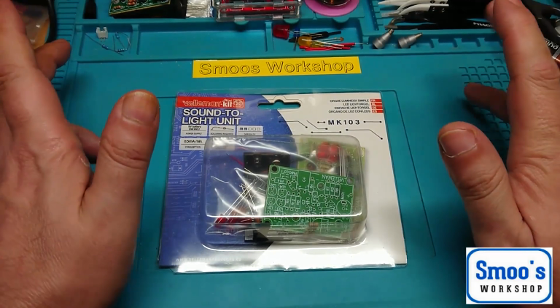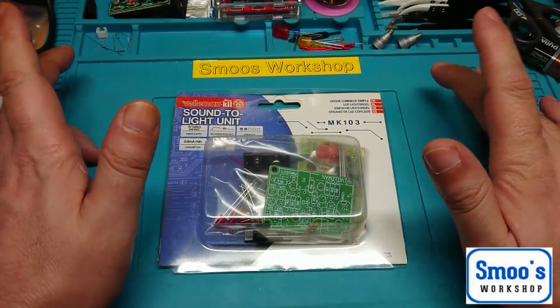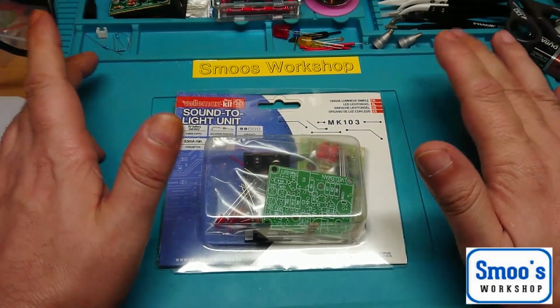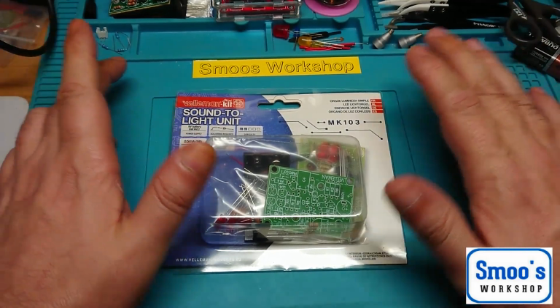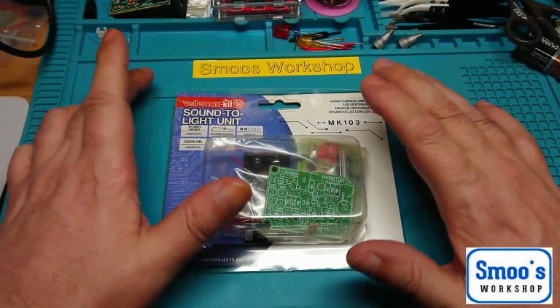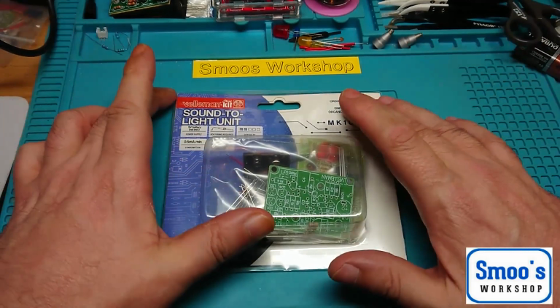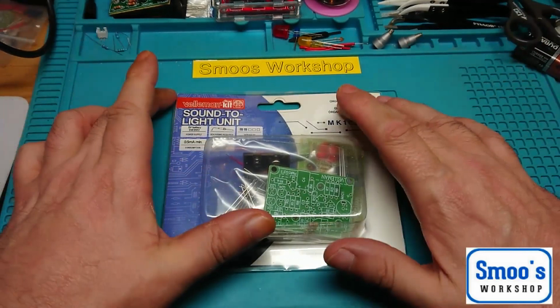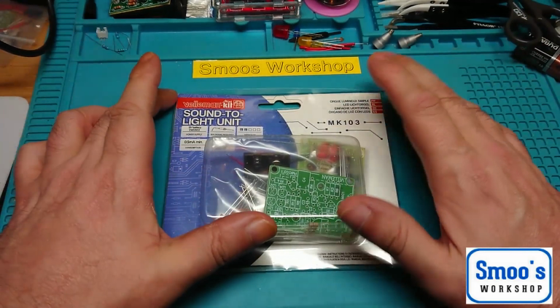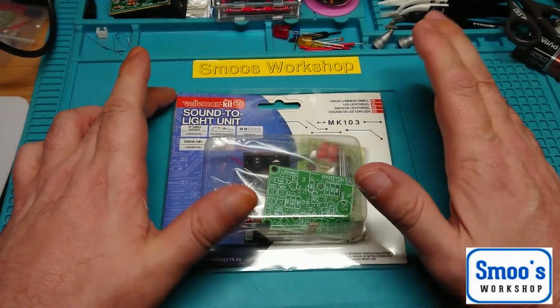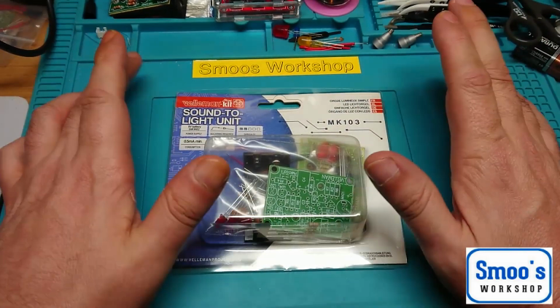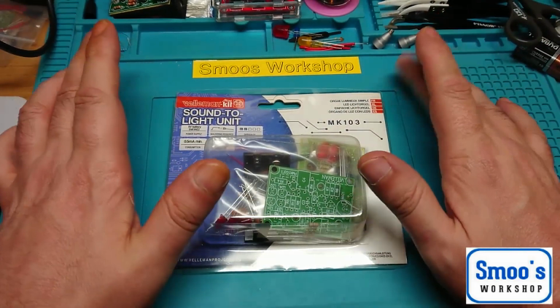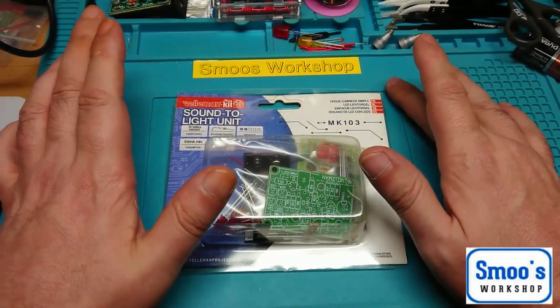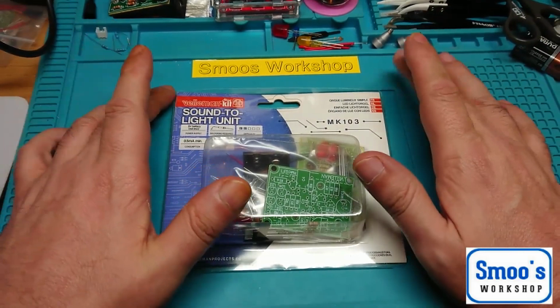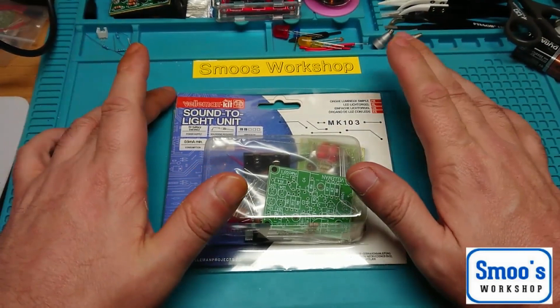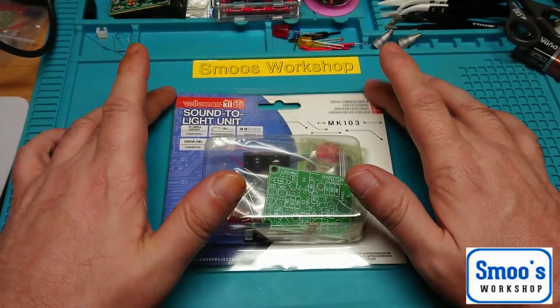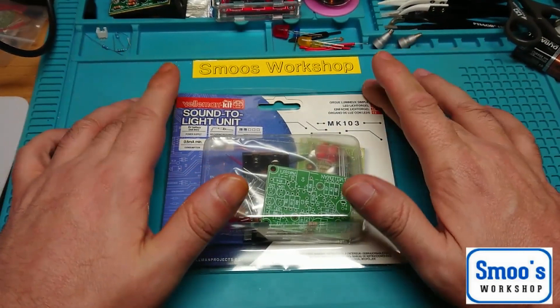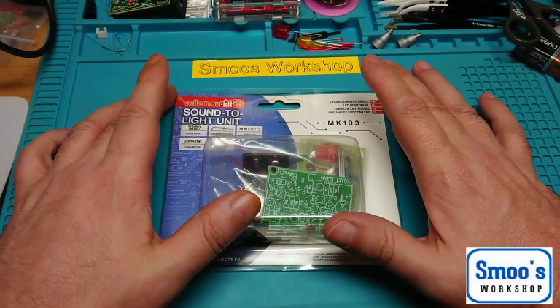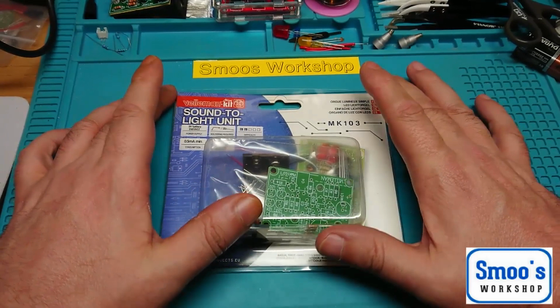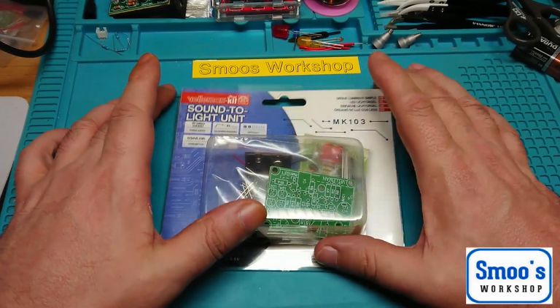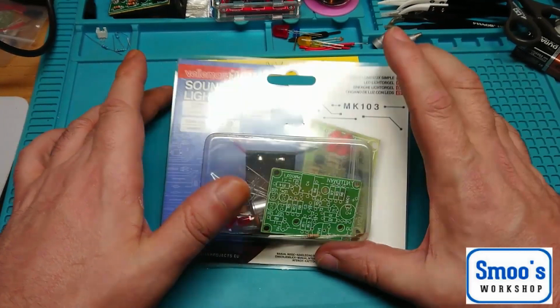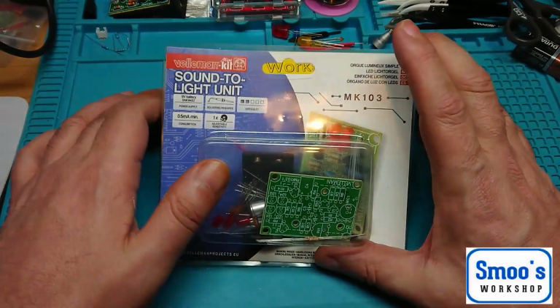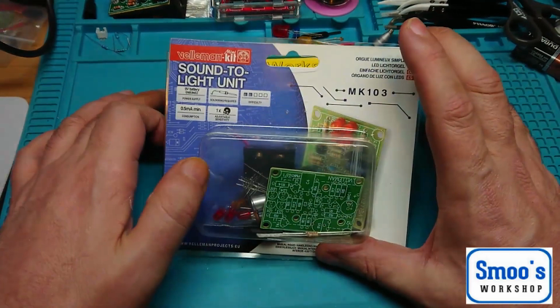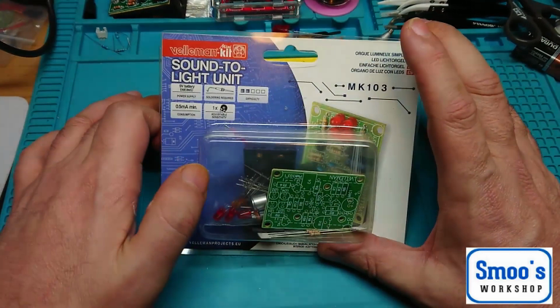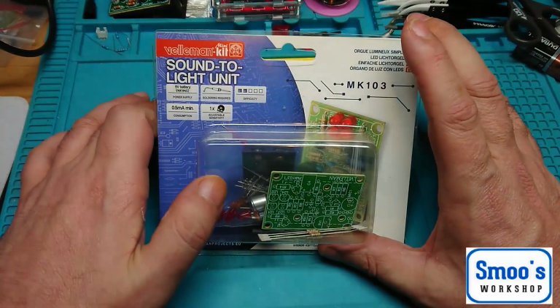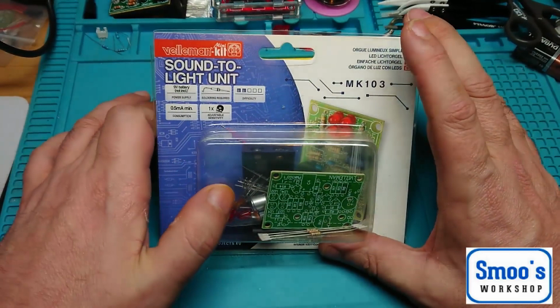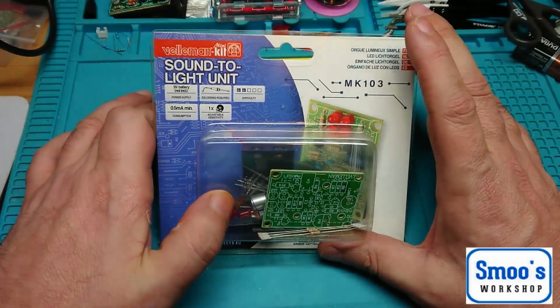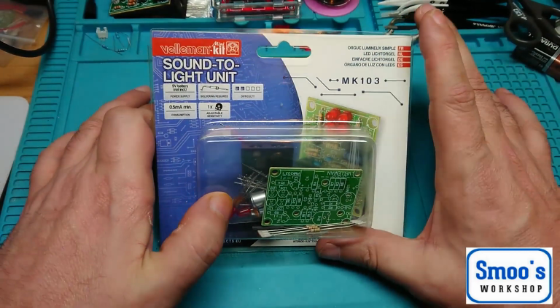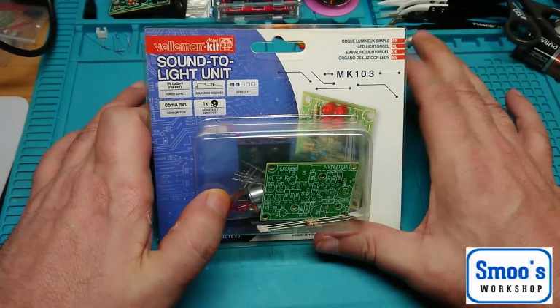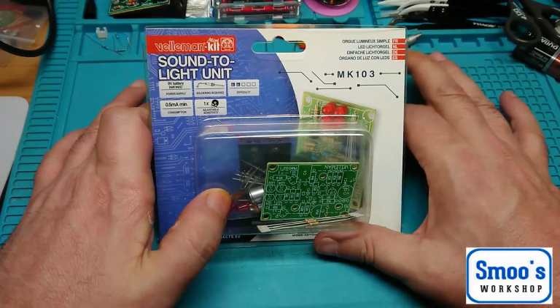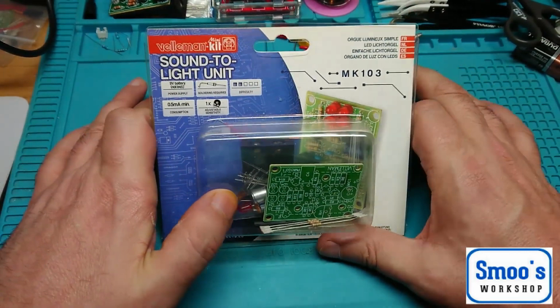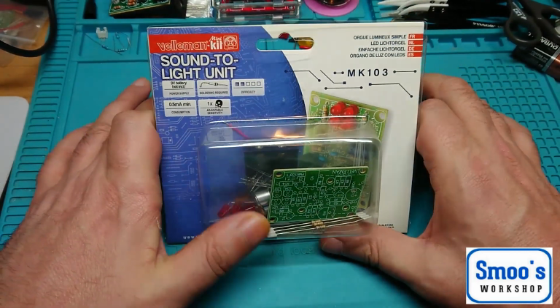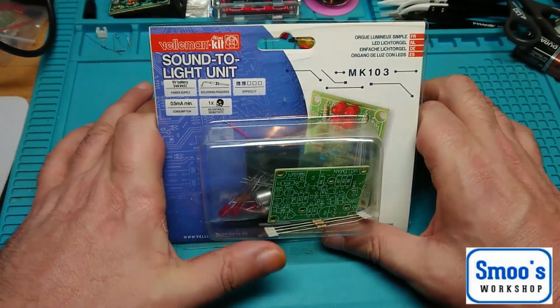Hiya guys! I'm coming at you with another one of these wee electronics kits.